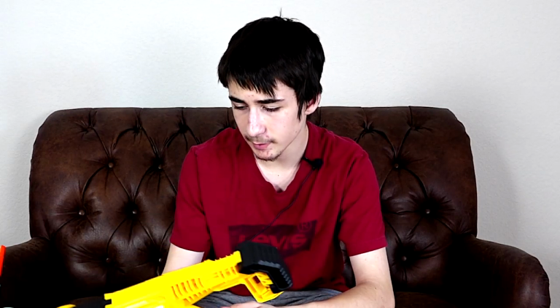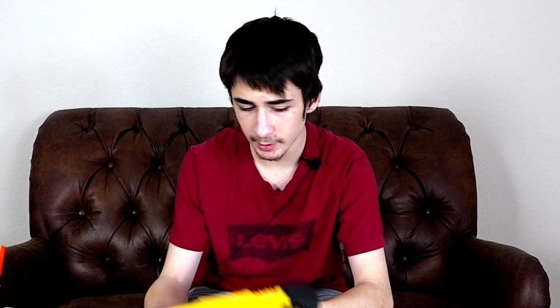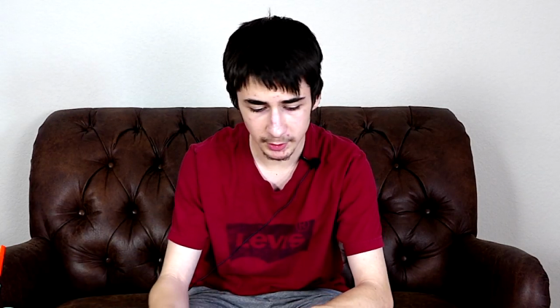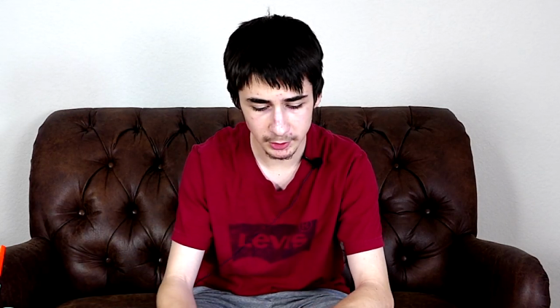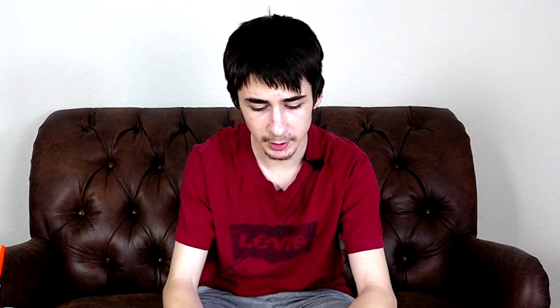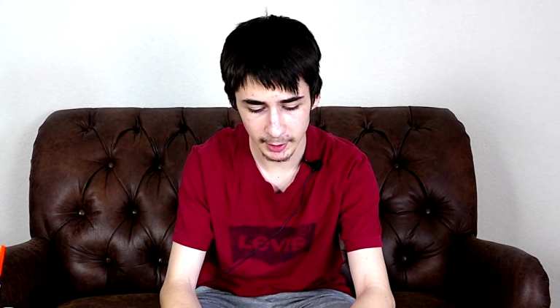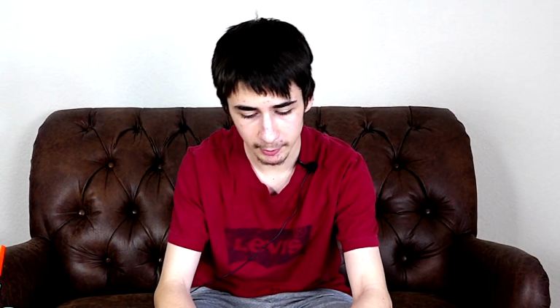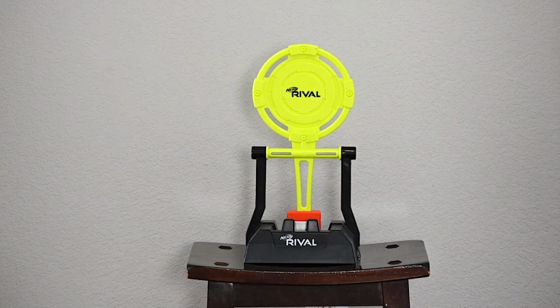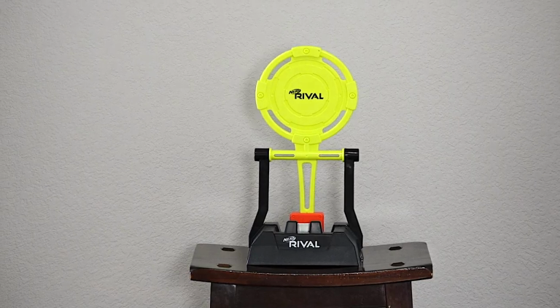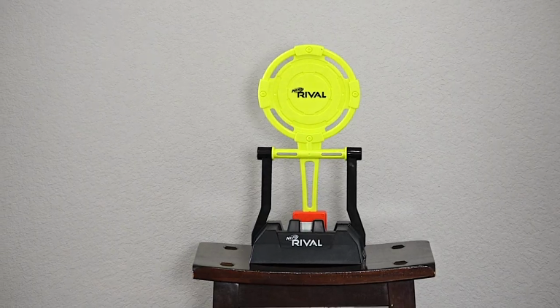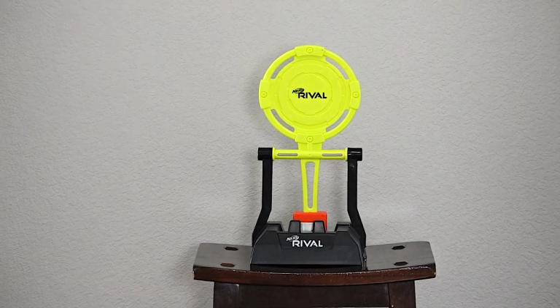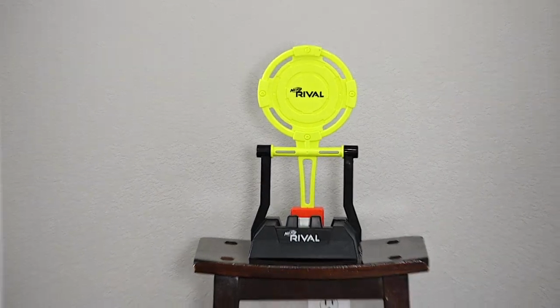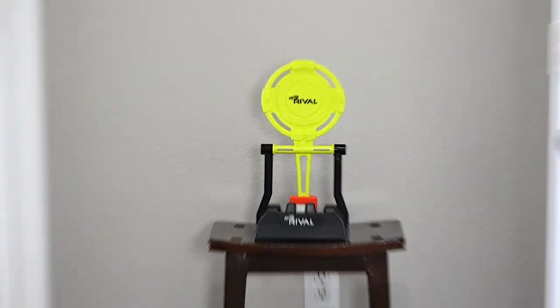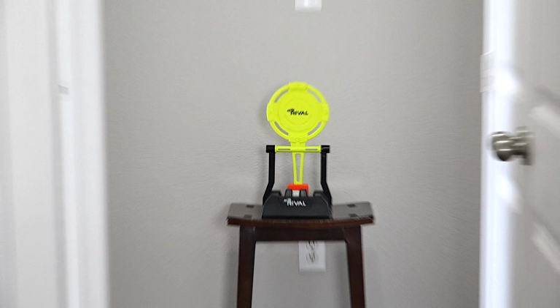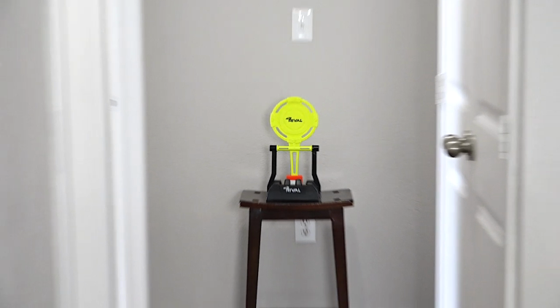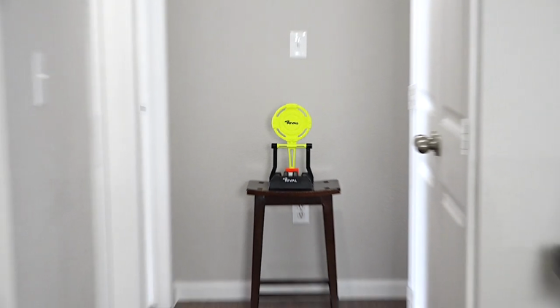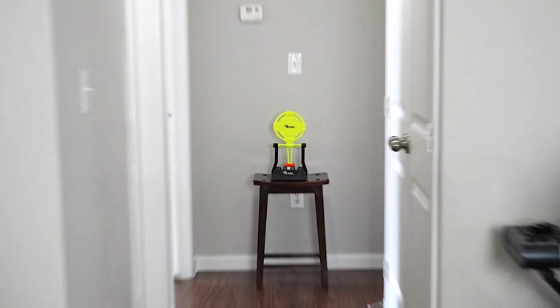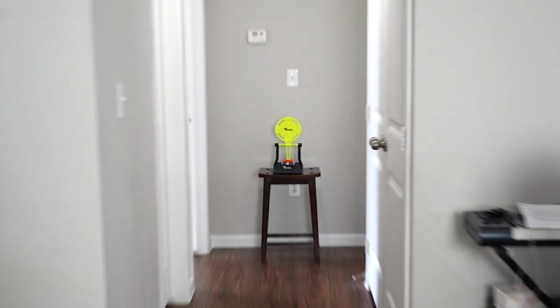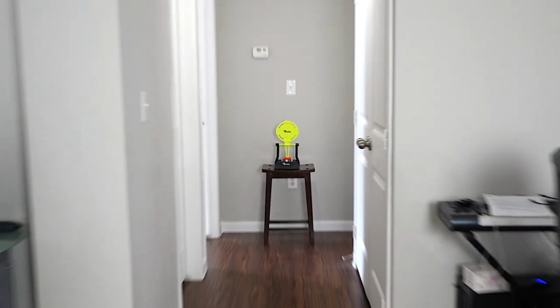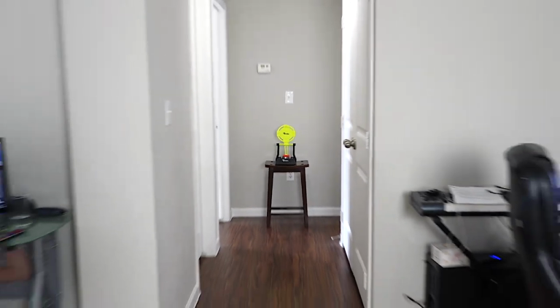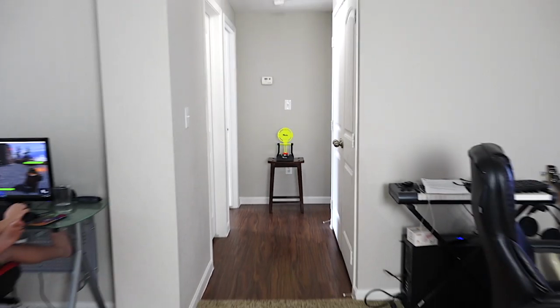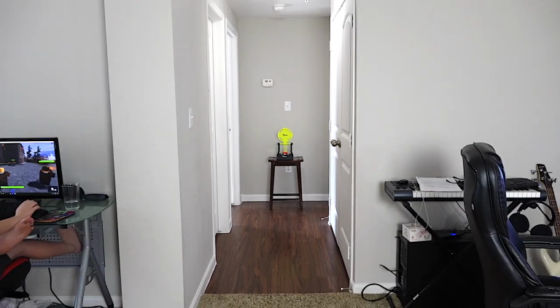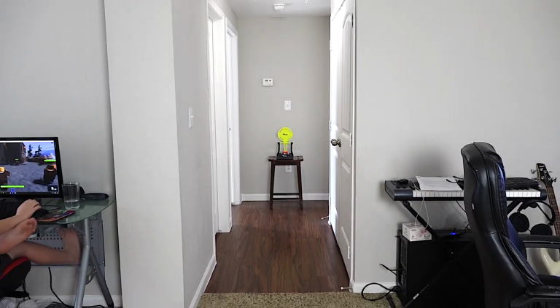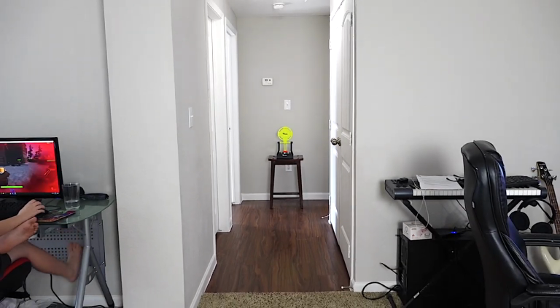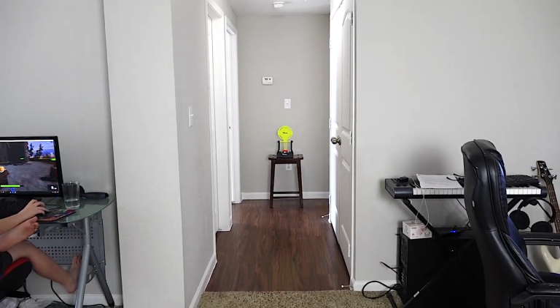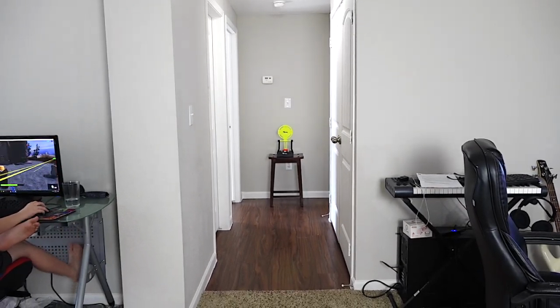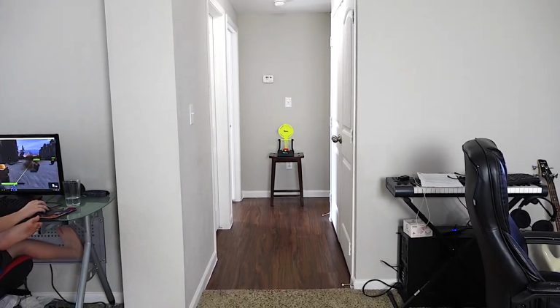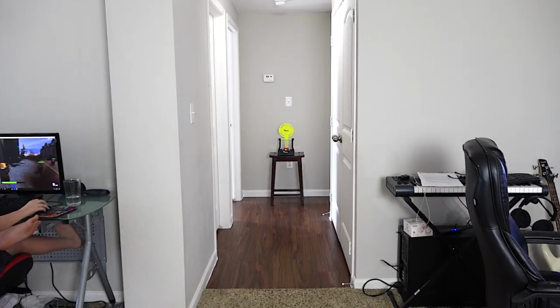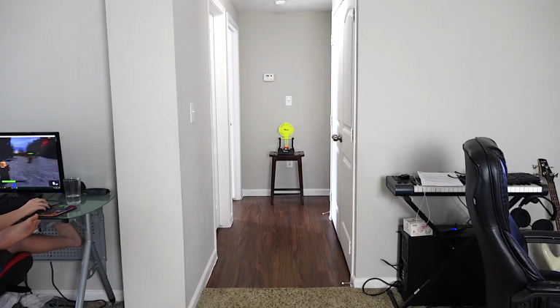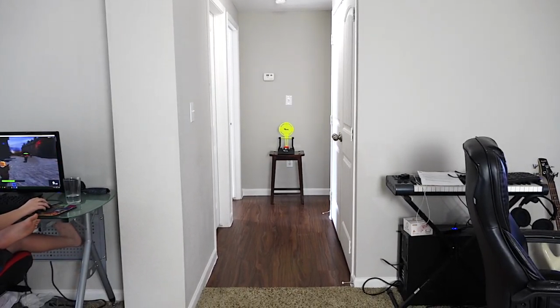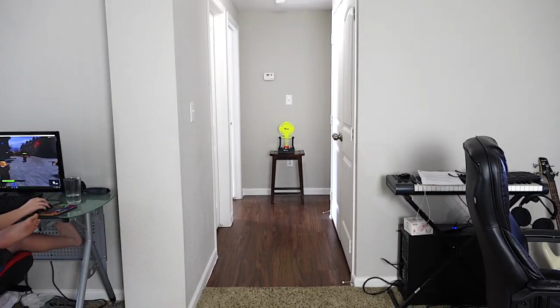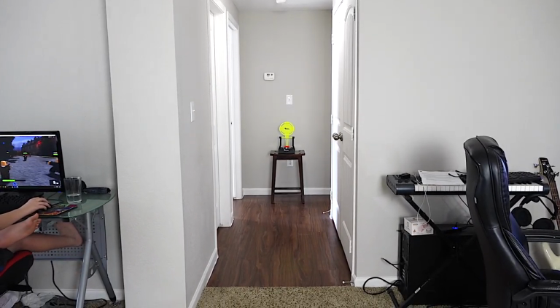Let's try shooting it now. First we're going to test out the accuracy by shooting a target from about 20 feet away.